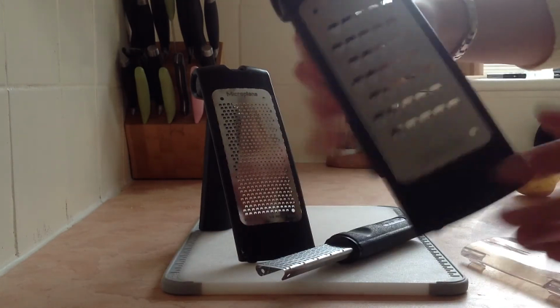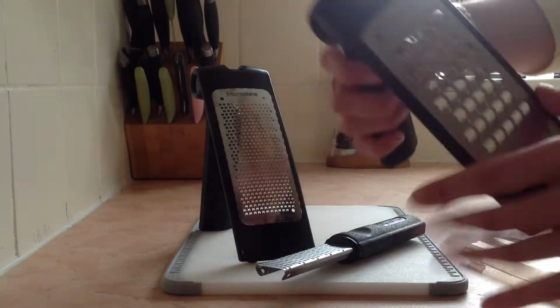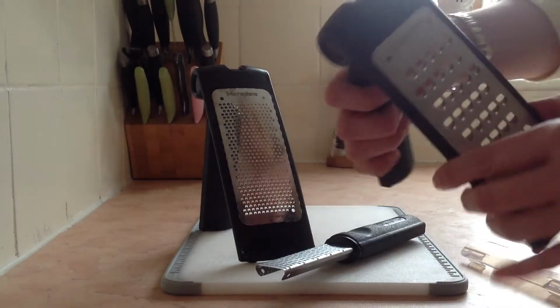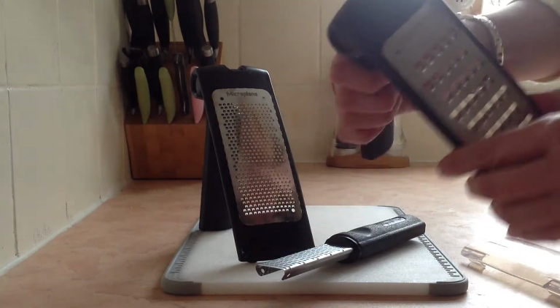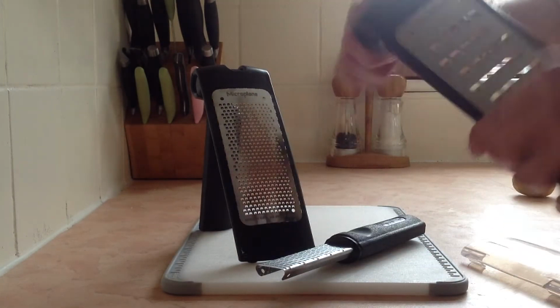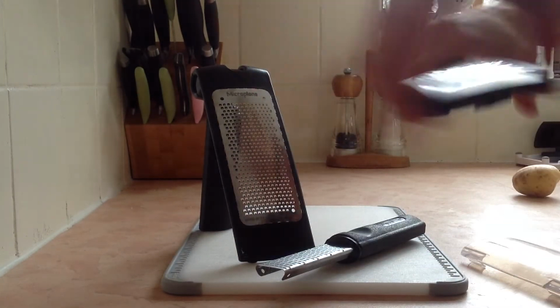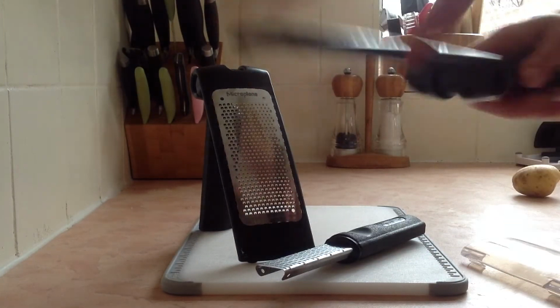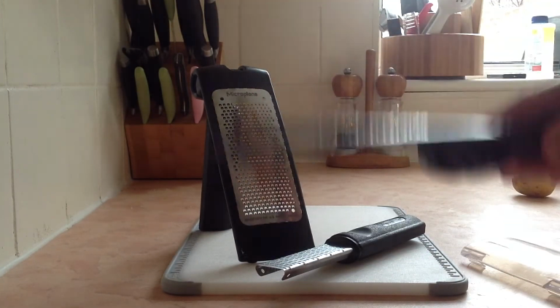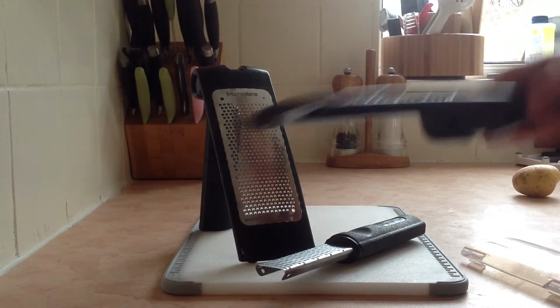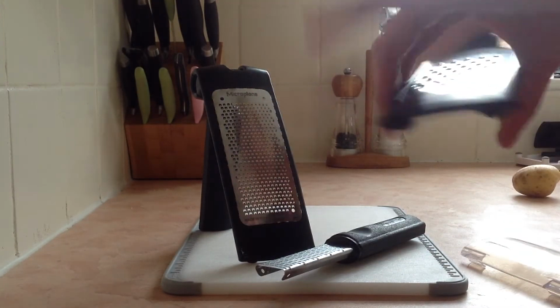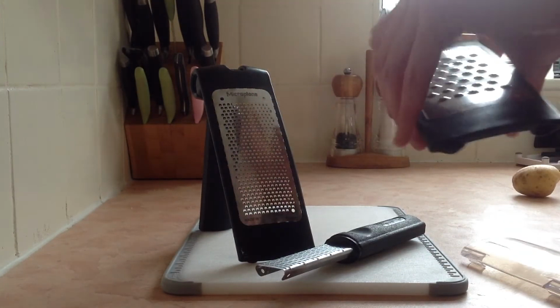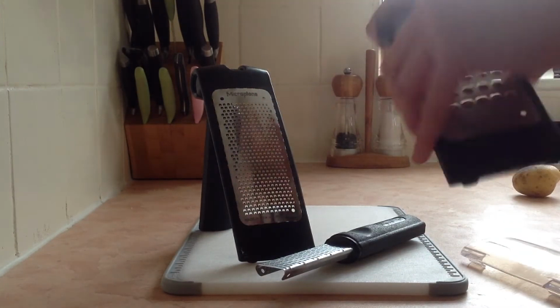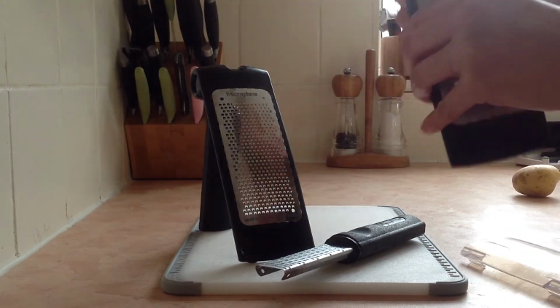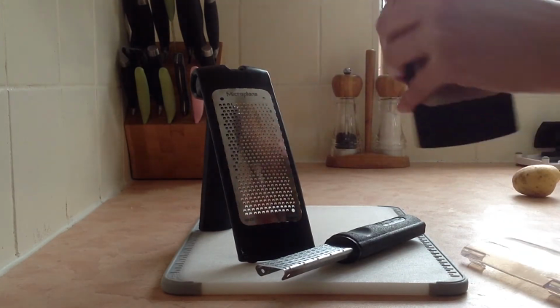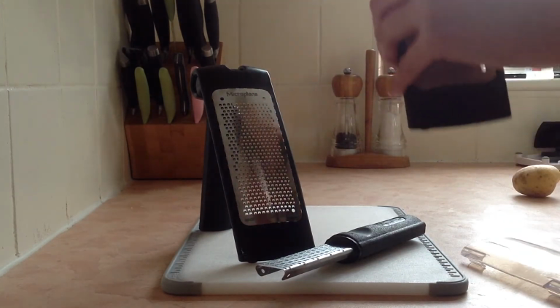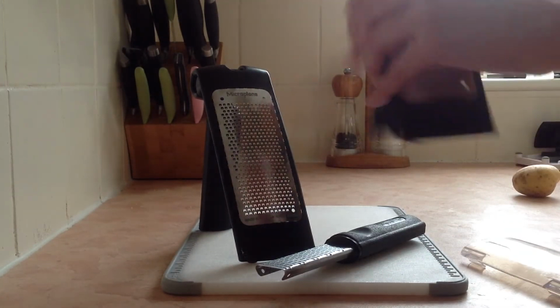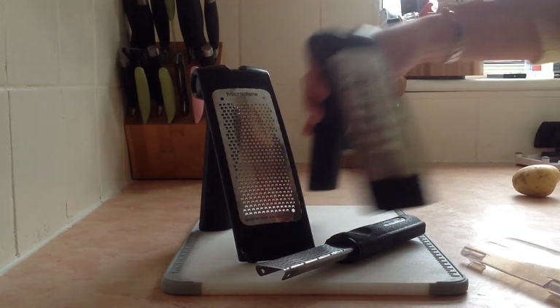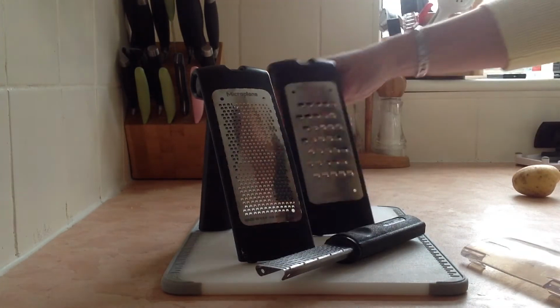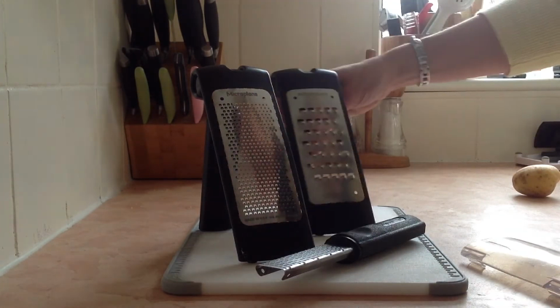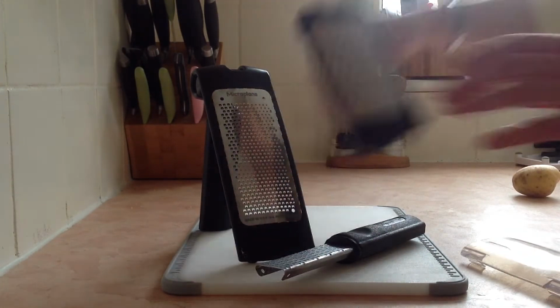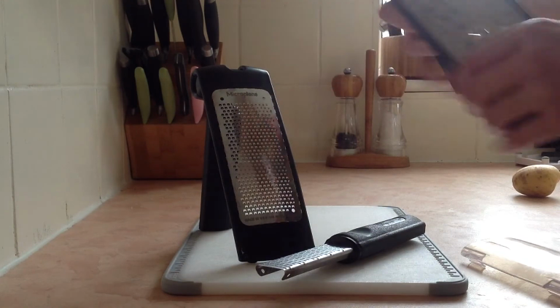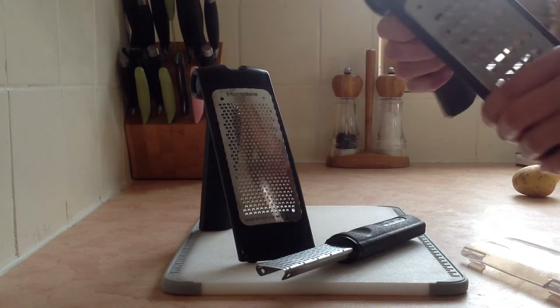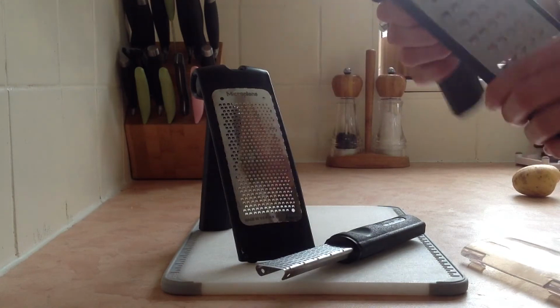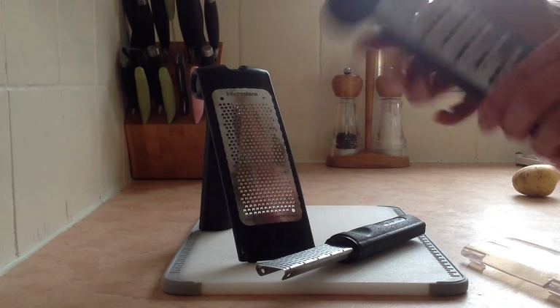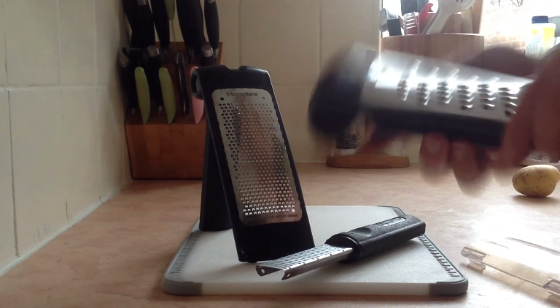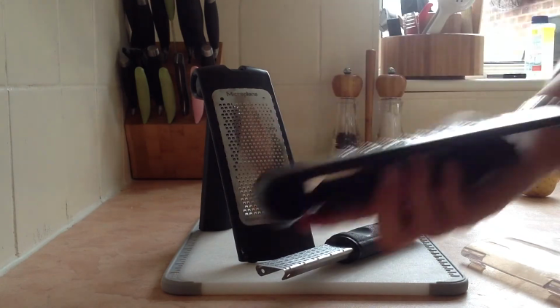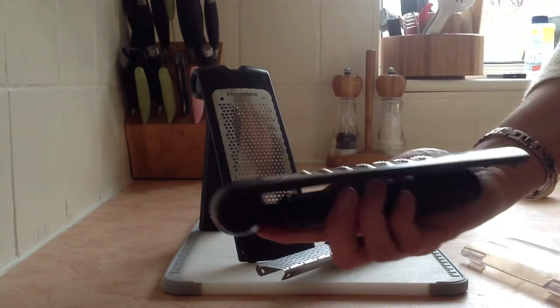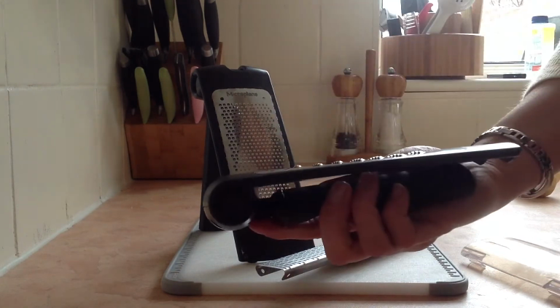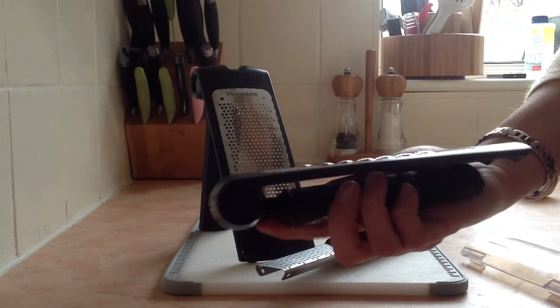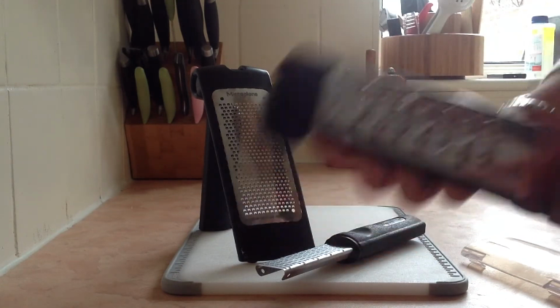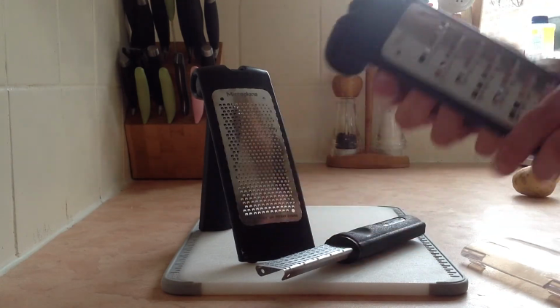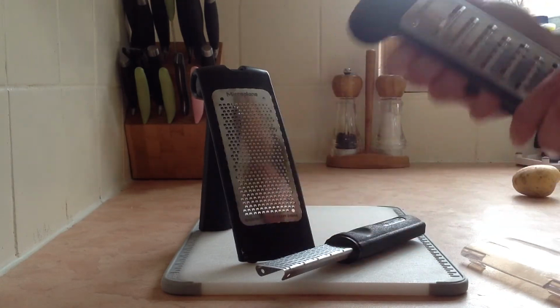This is our coarse grater. Again, it does the same — flat, angled, and can be settled for storage.